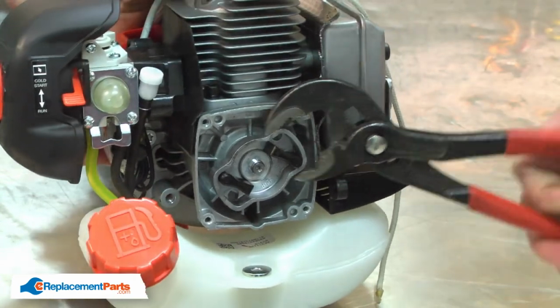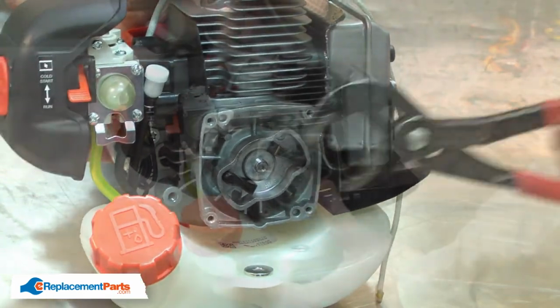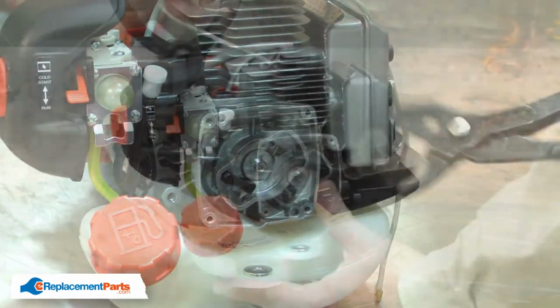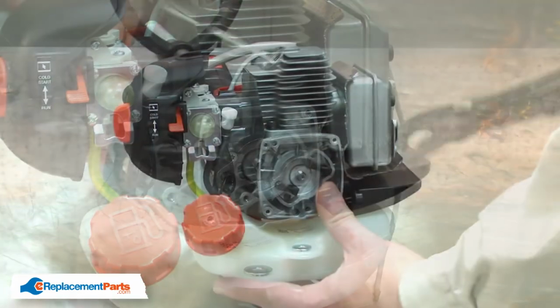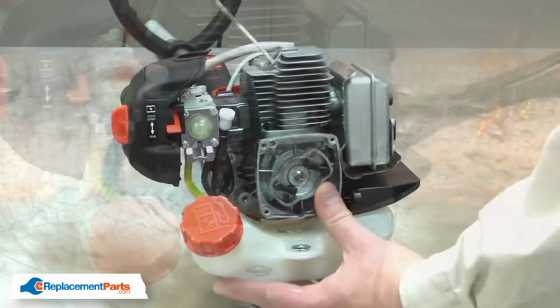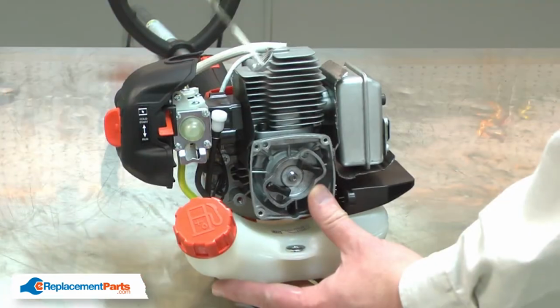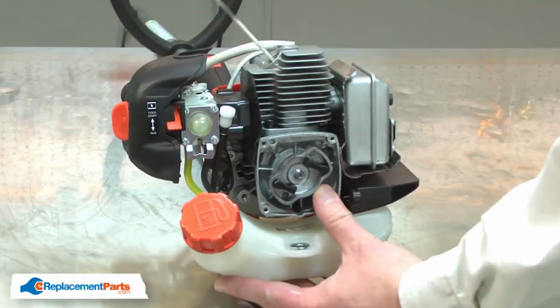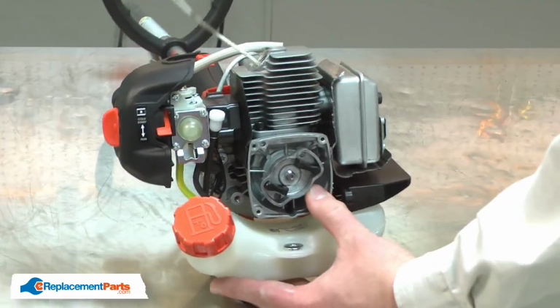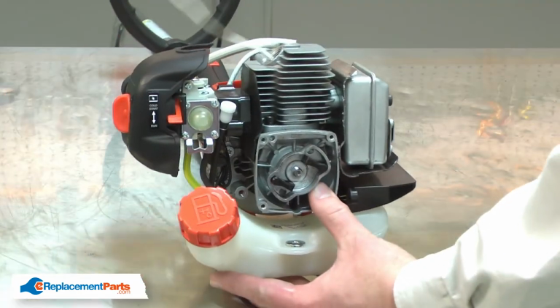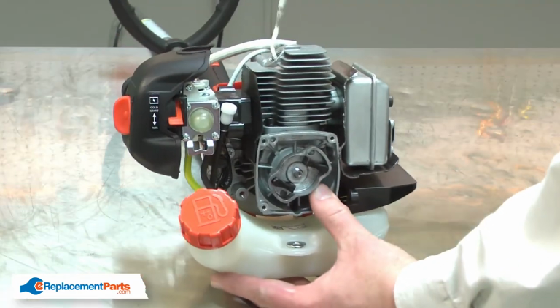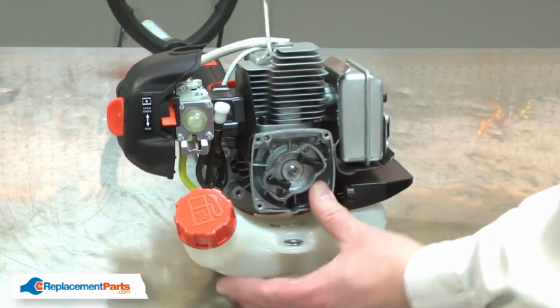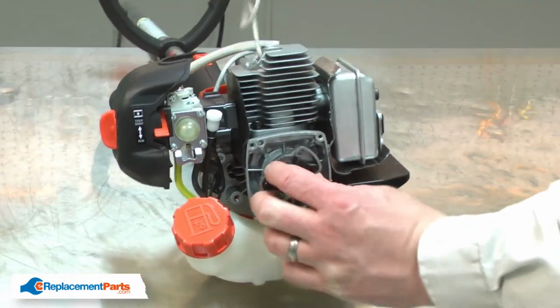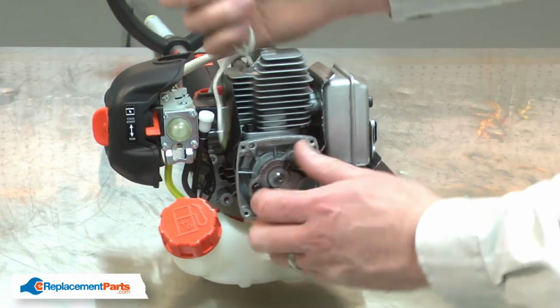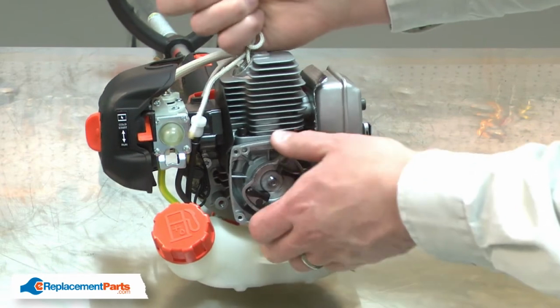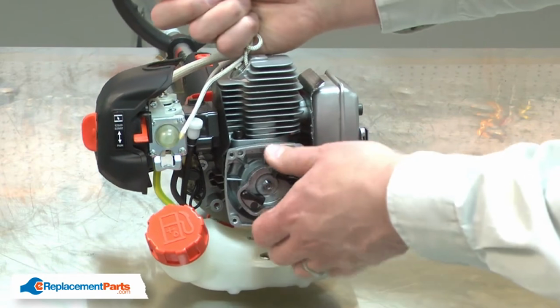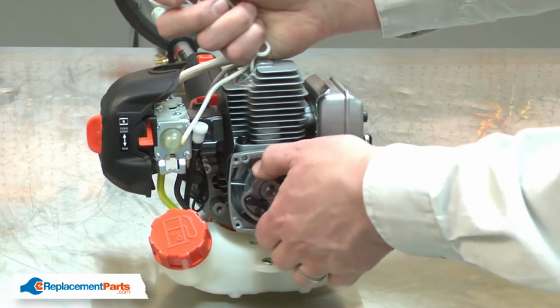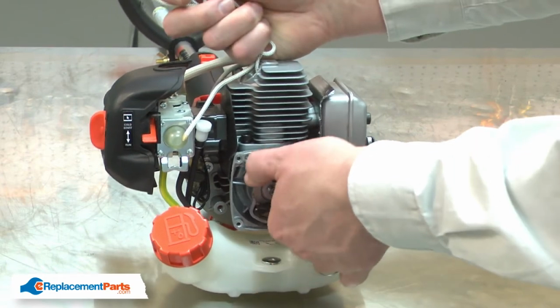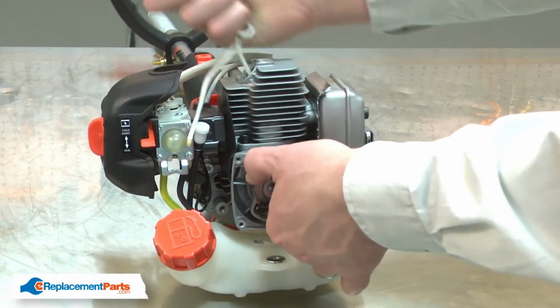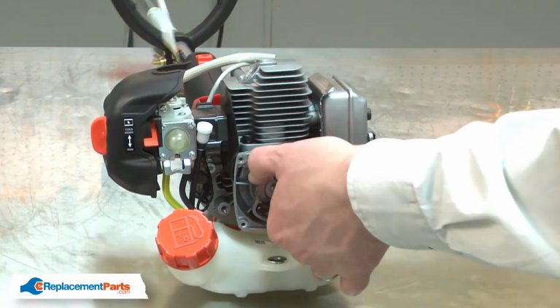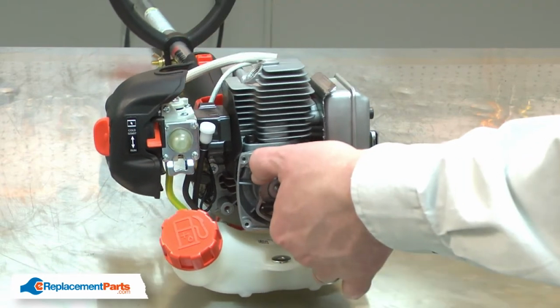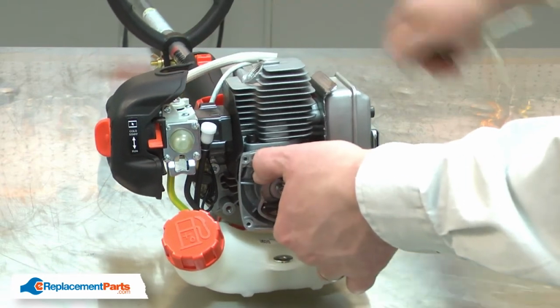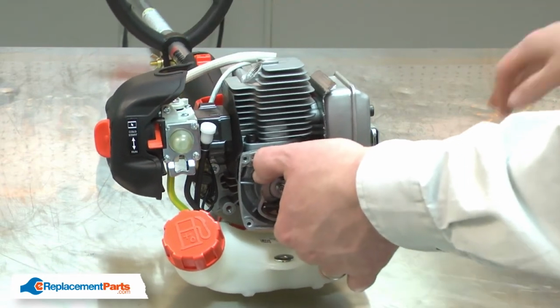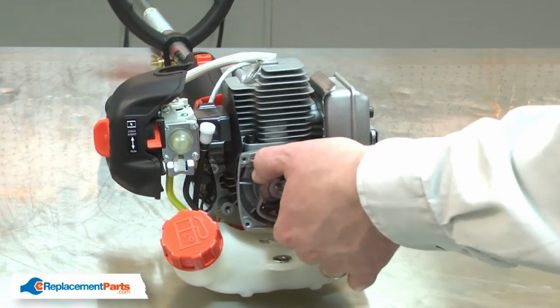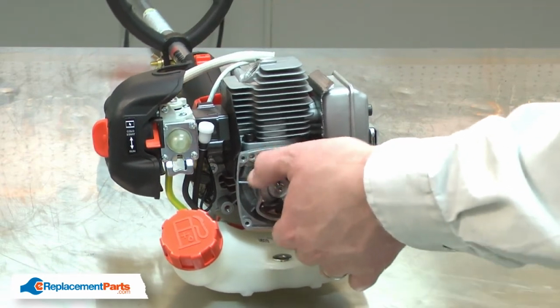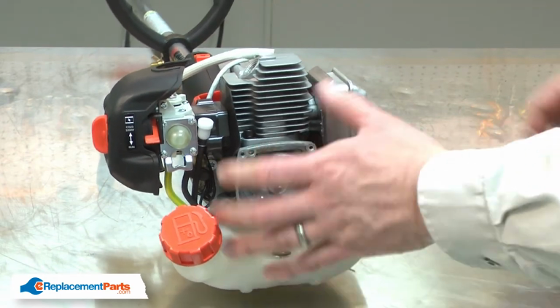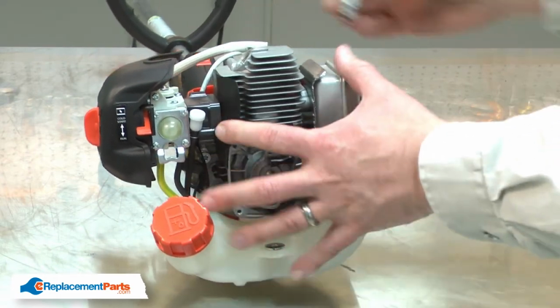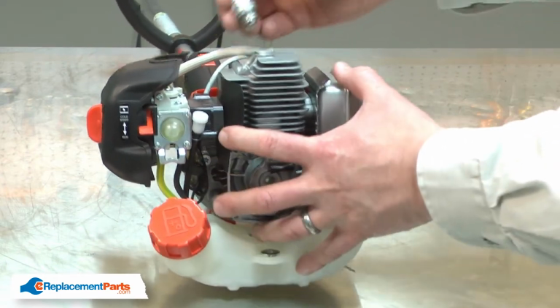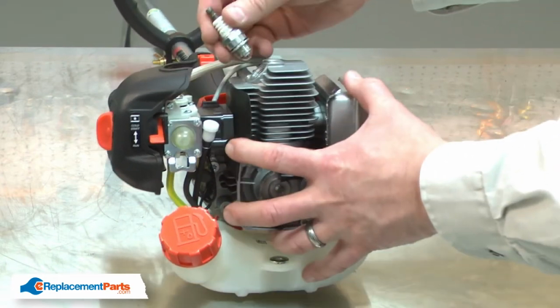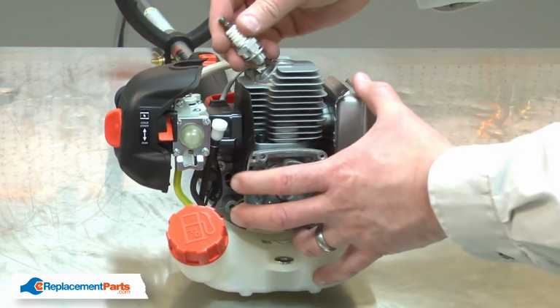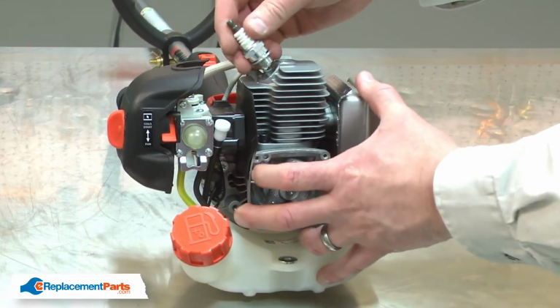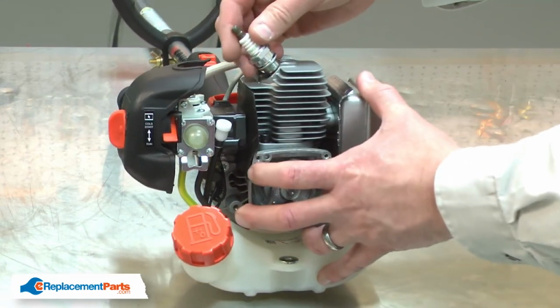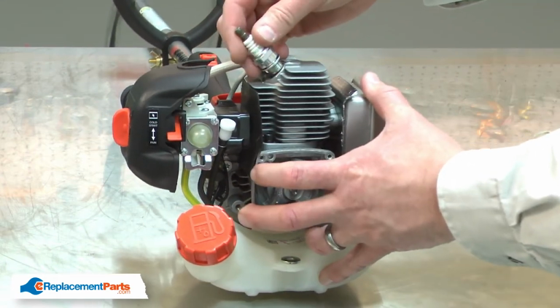Now I can remove the rope from the cylinder and reinstall the spark plug.